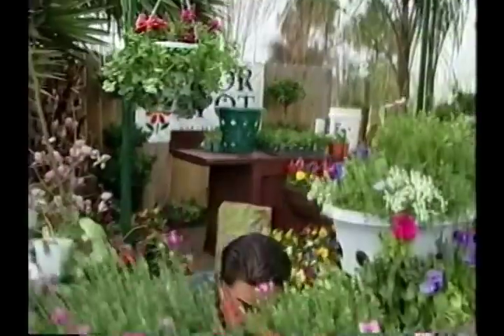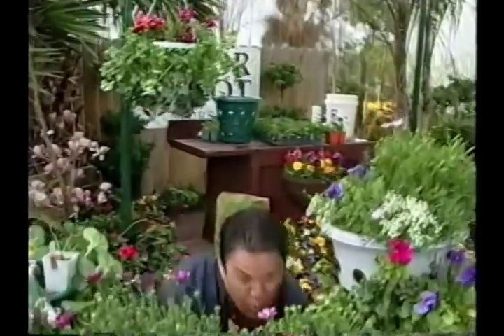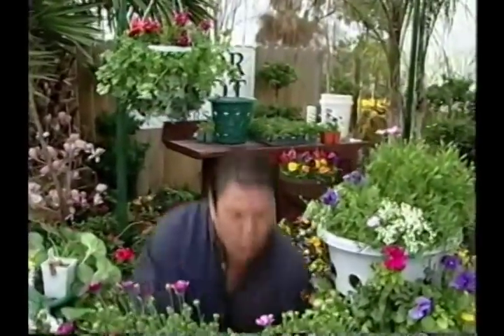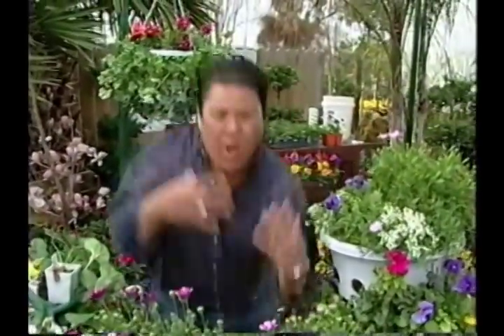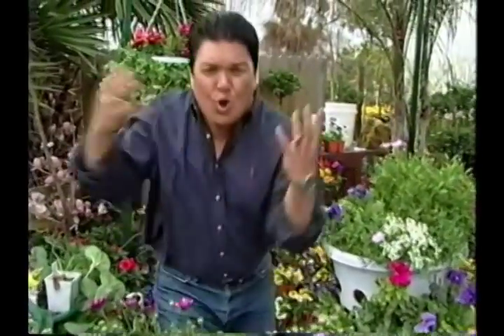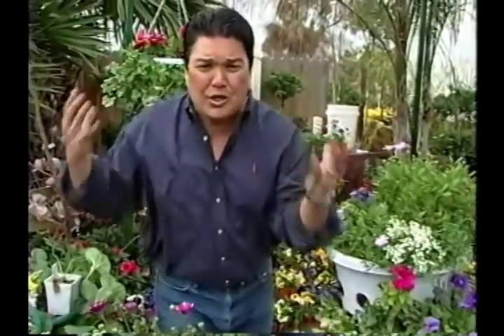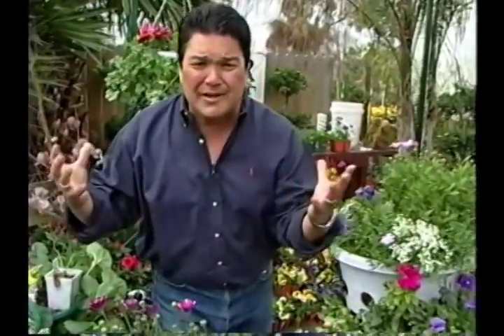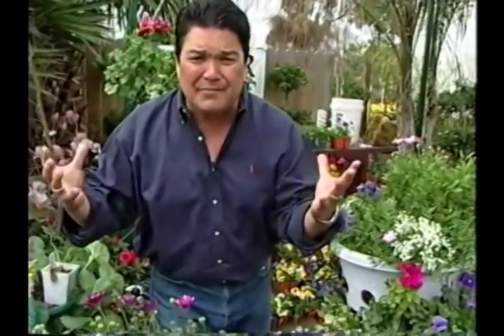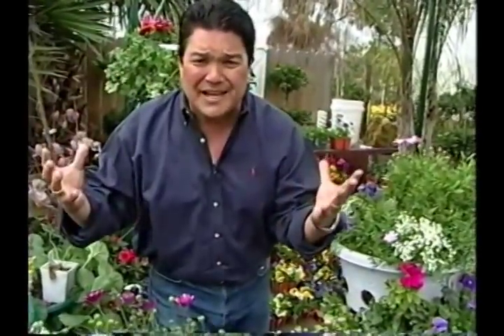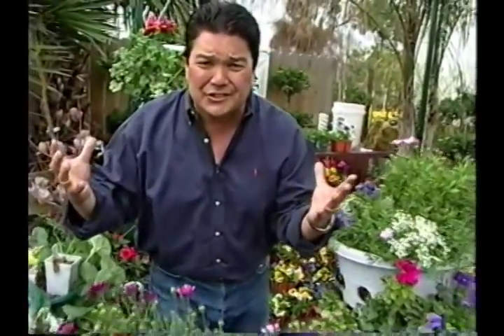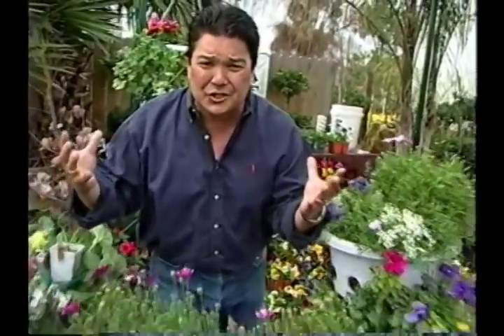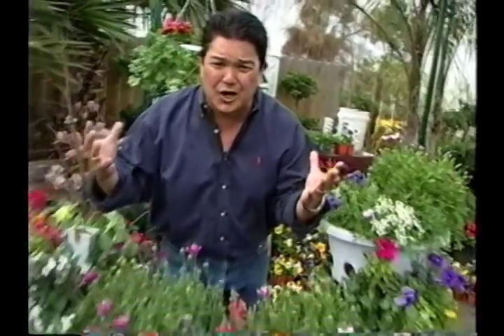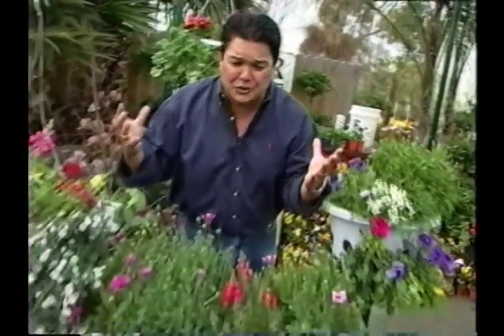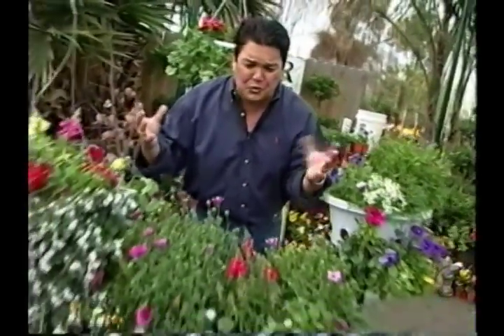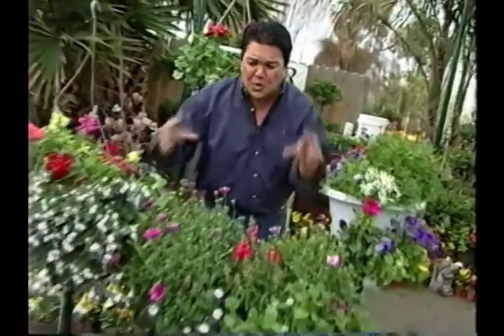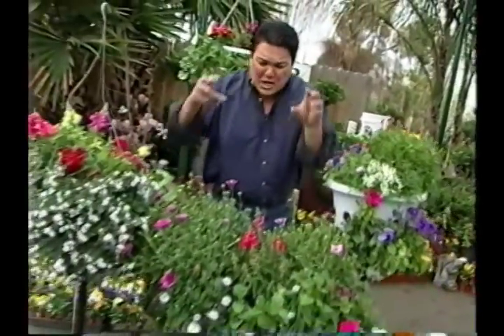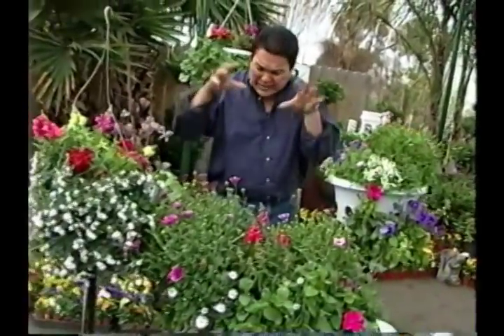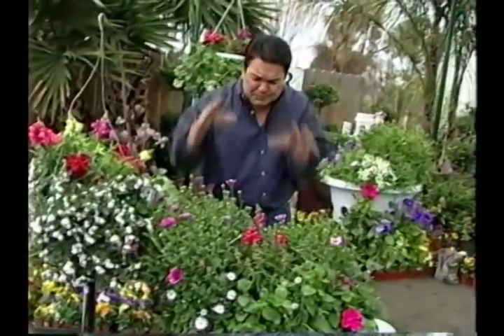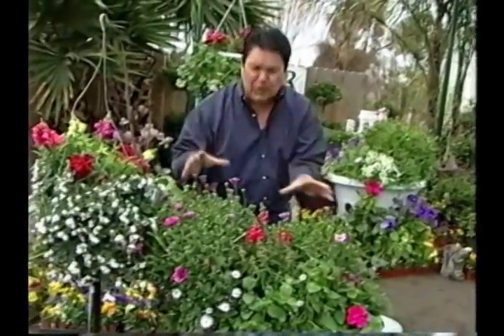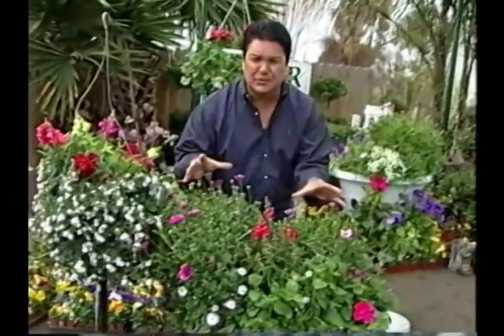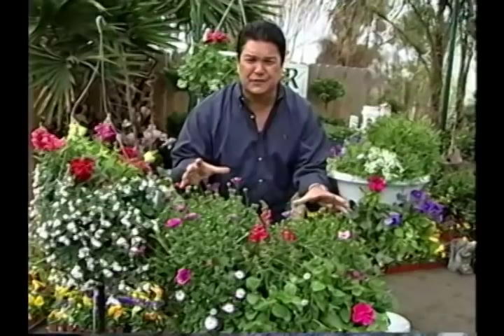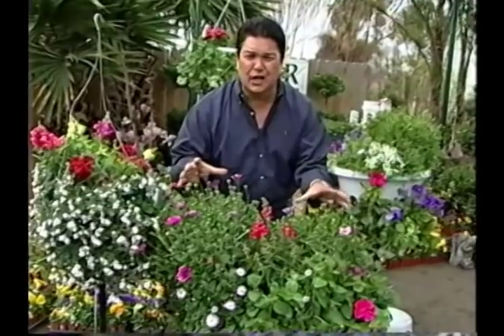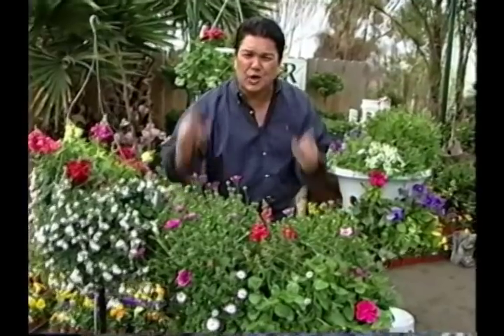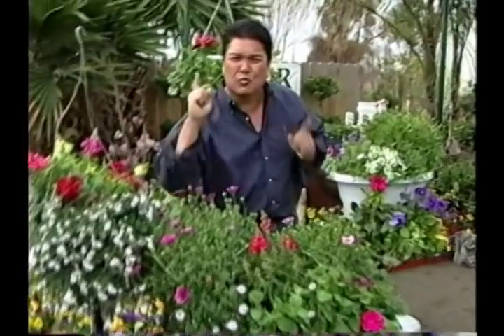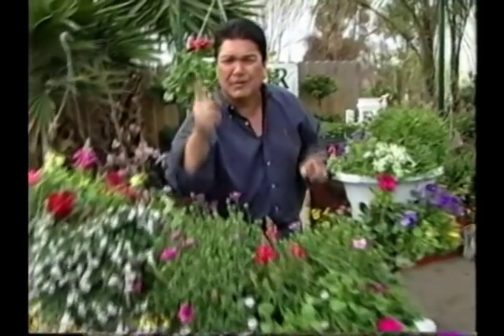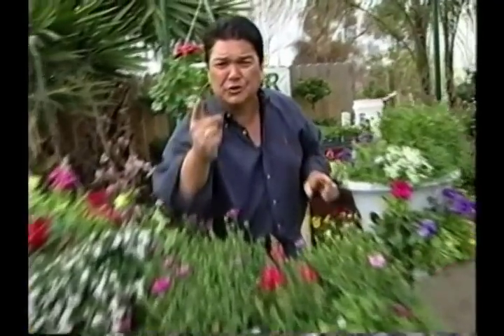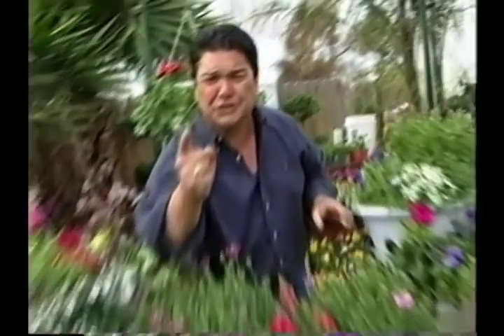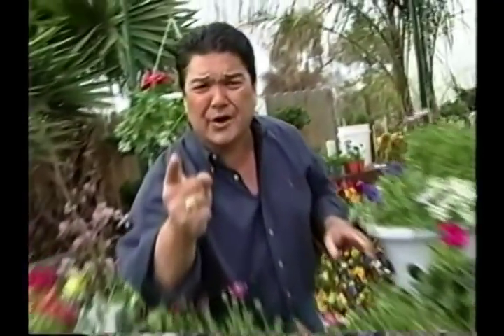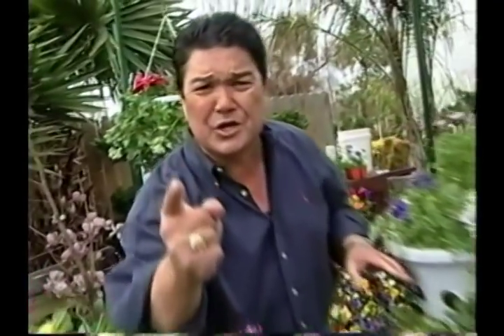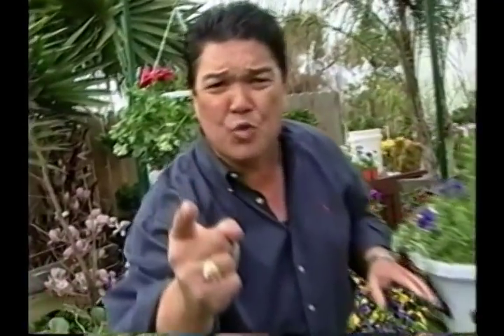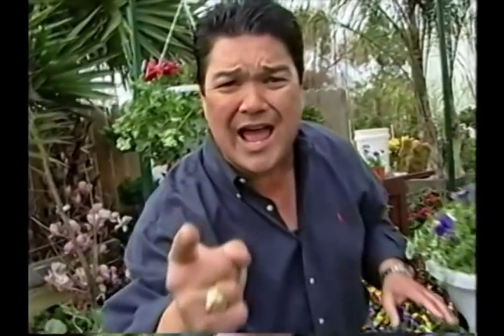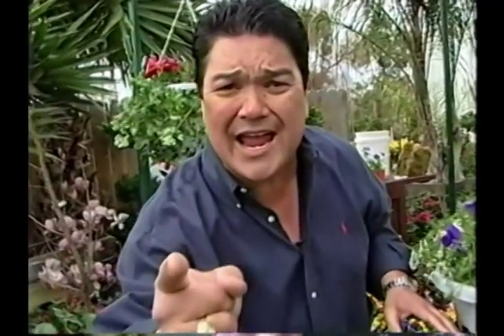Whoa! Coming up next on The Garden Guru: Explosive Color, A Revolutionary New Way!